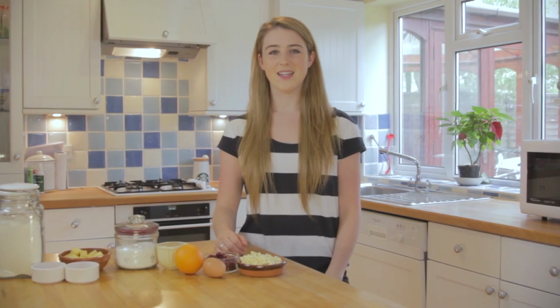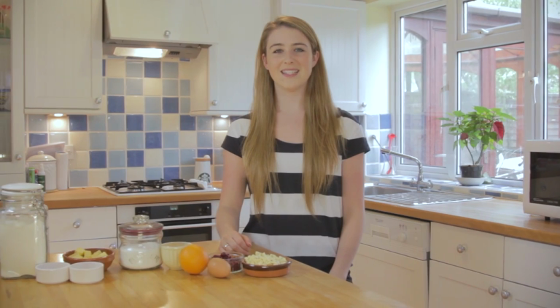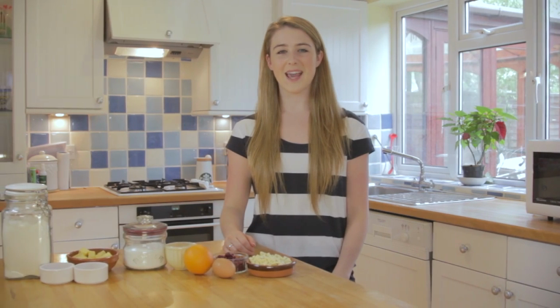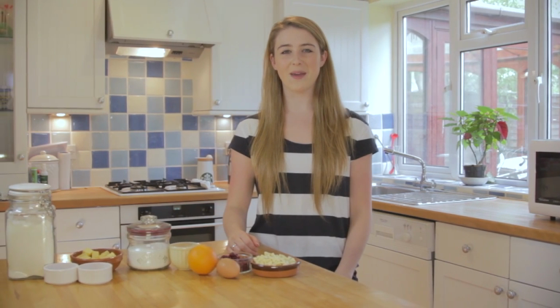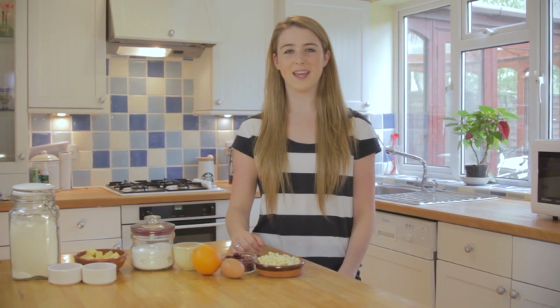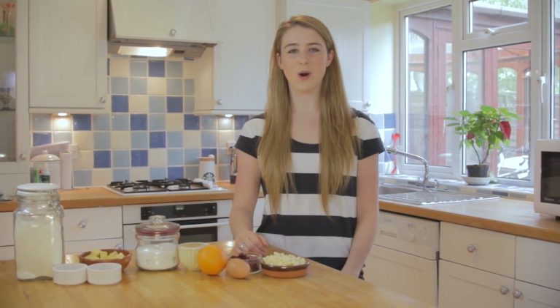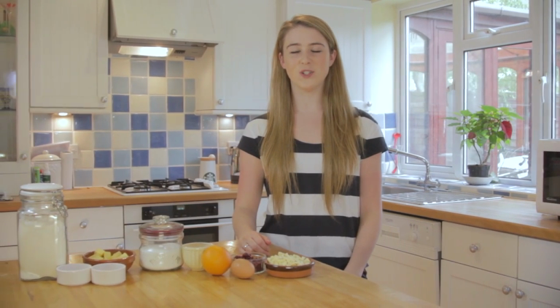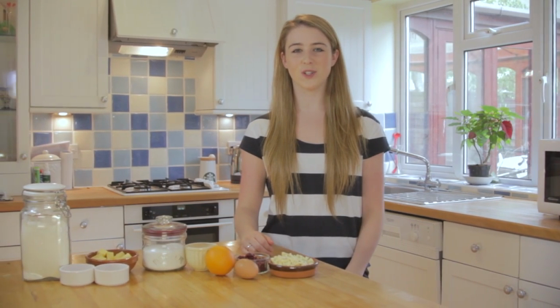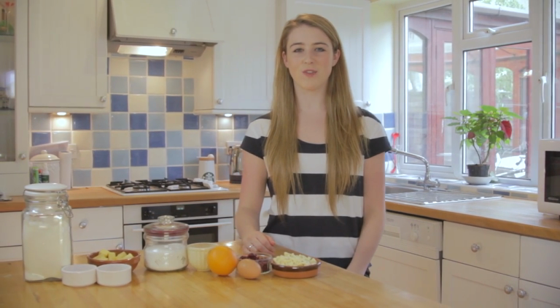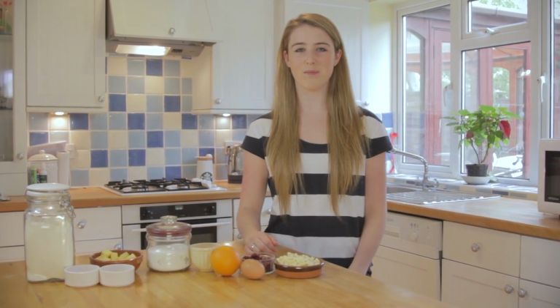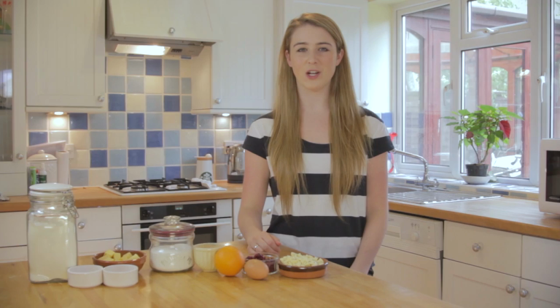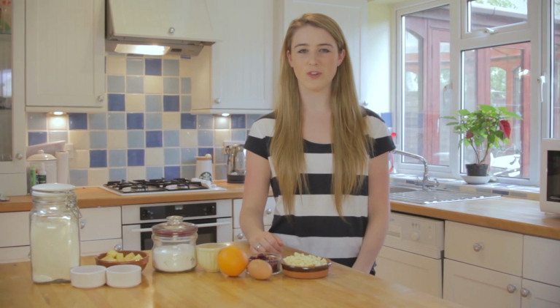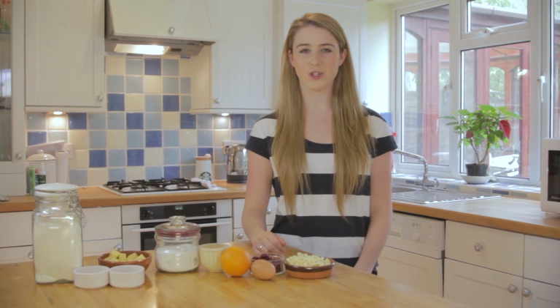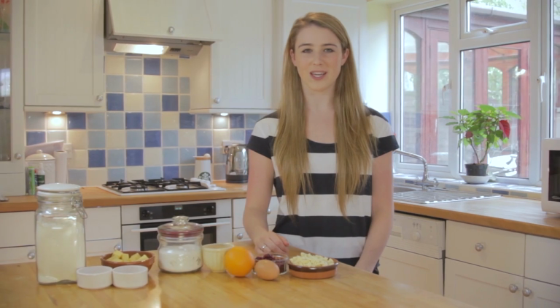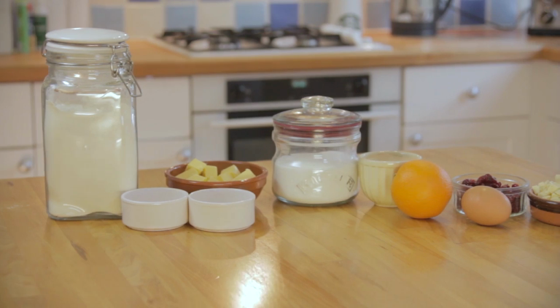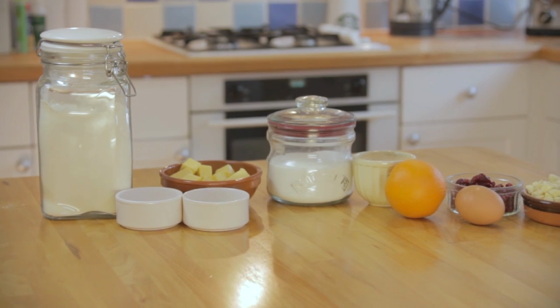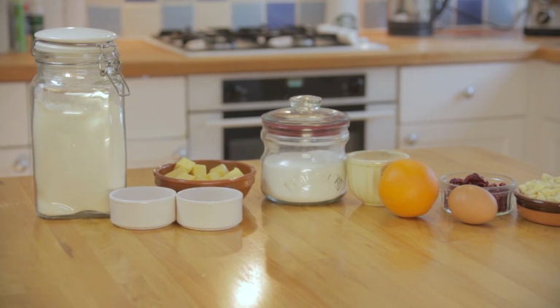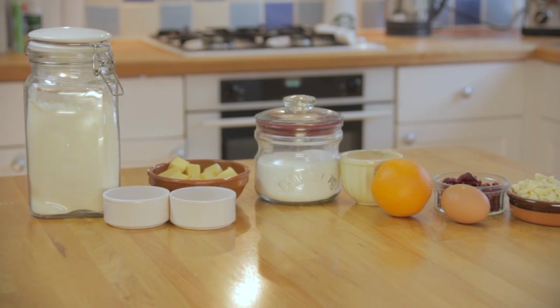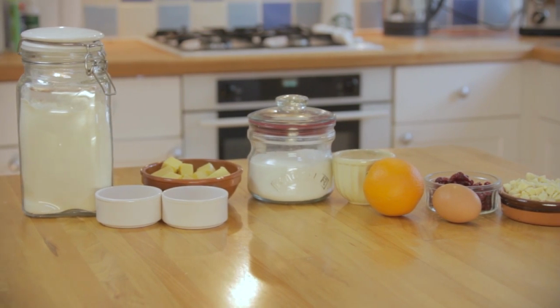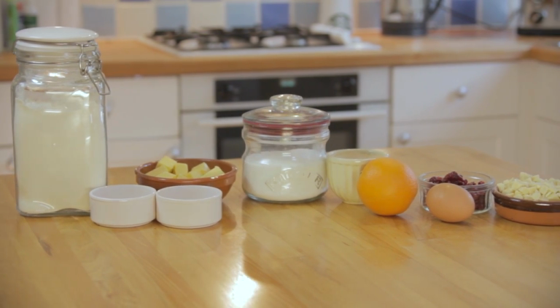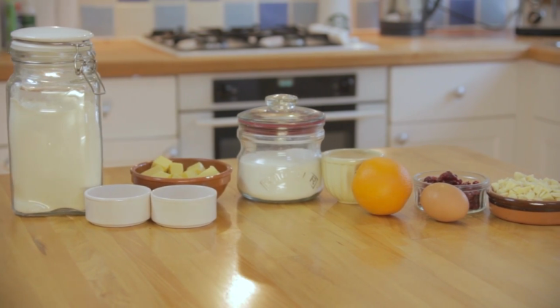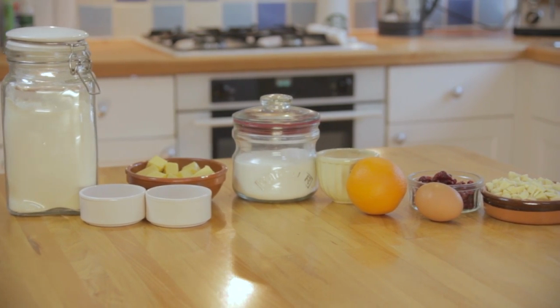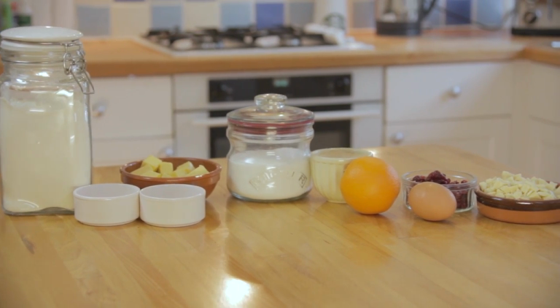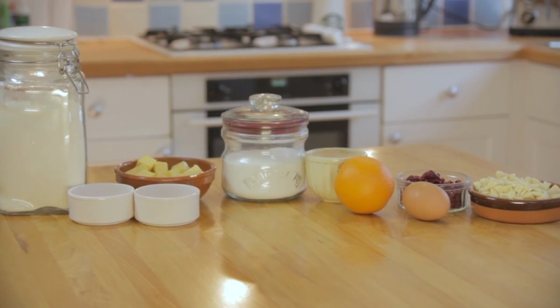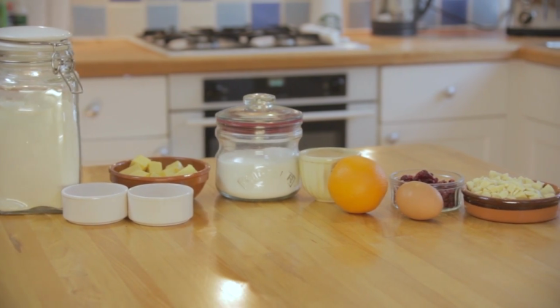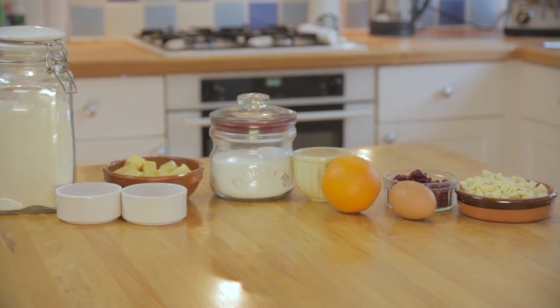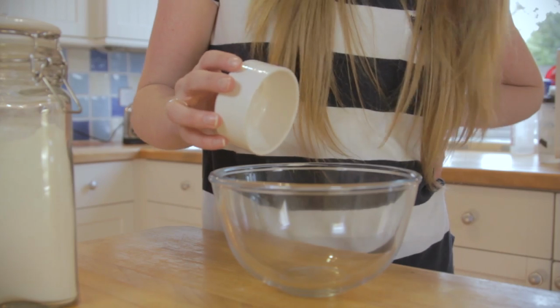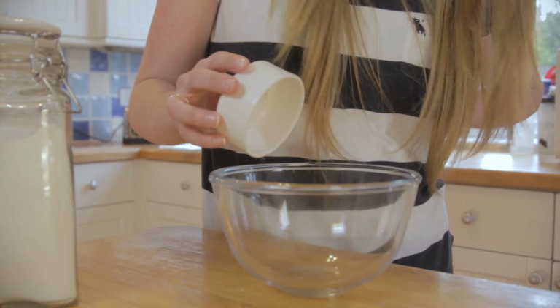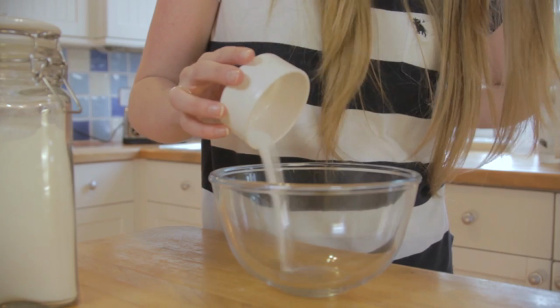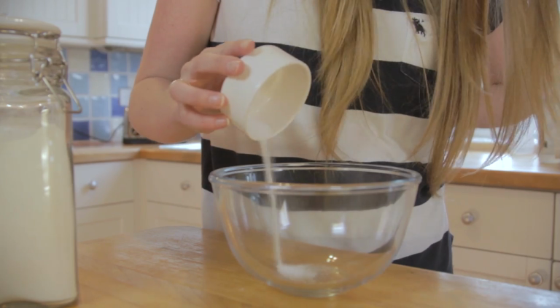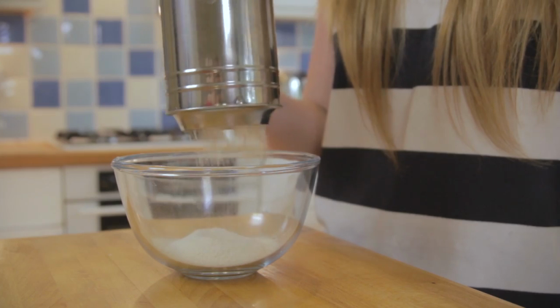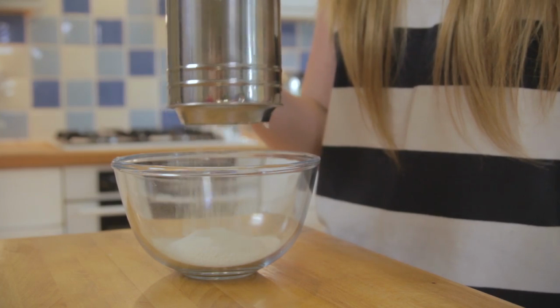Today I'm making white chocolate cranberry and orange cookies. In a small bowl place the flour, salt and baking soda.